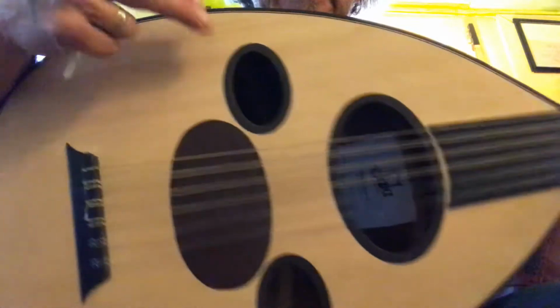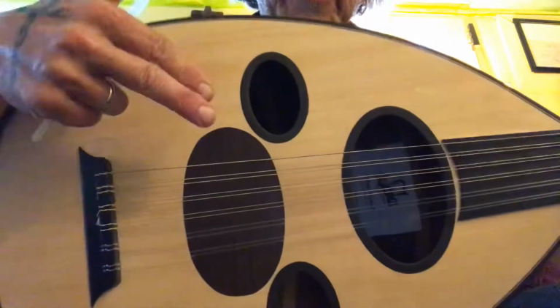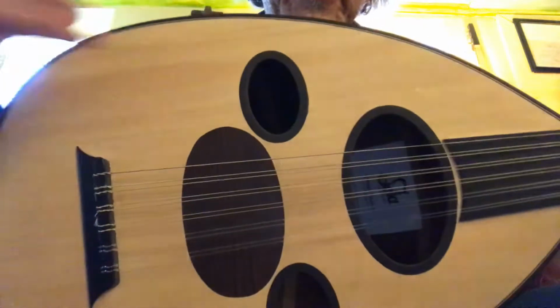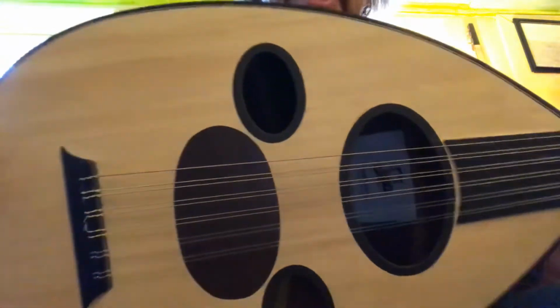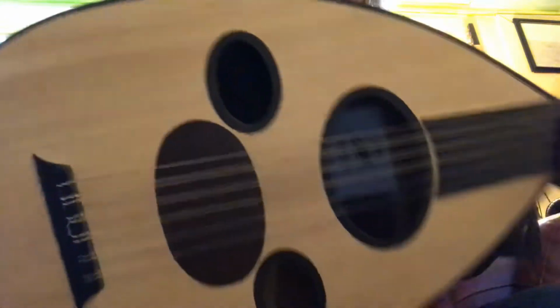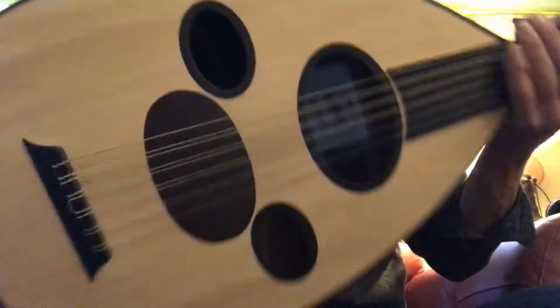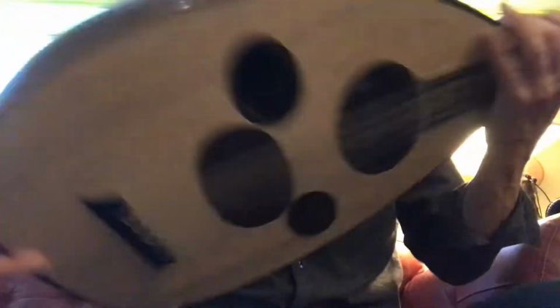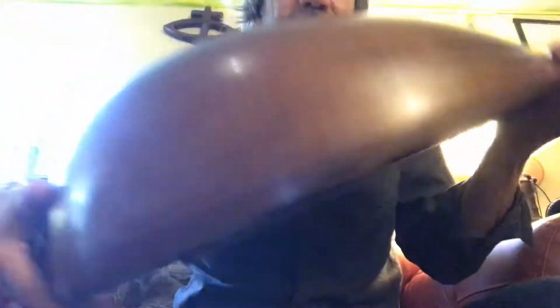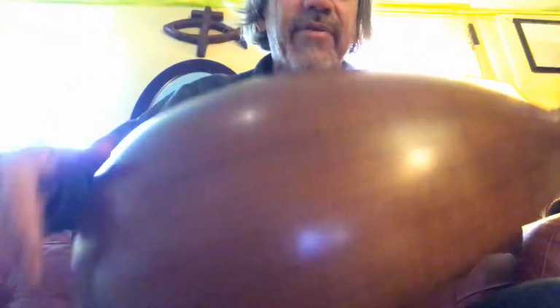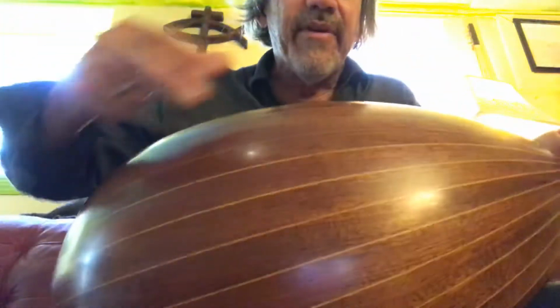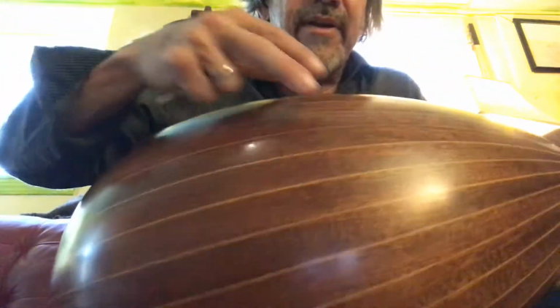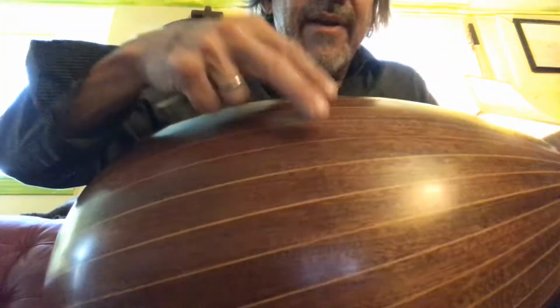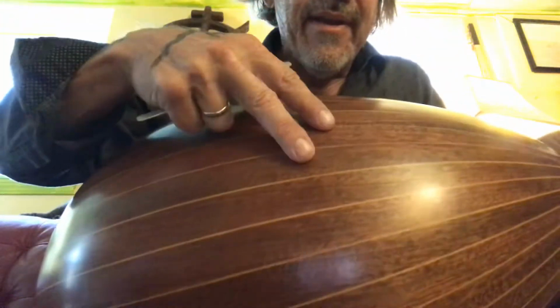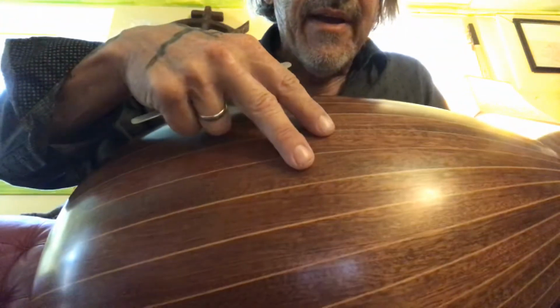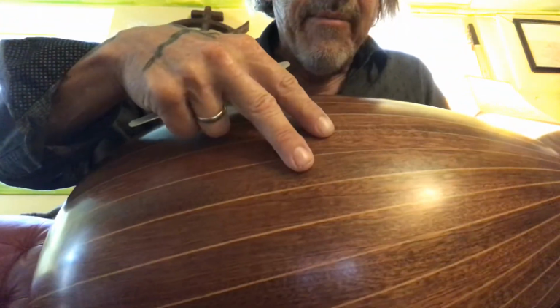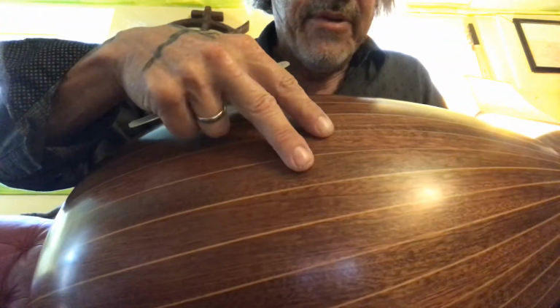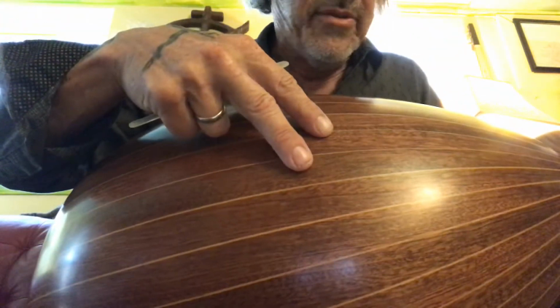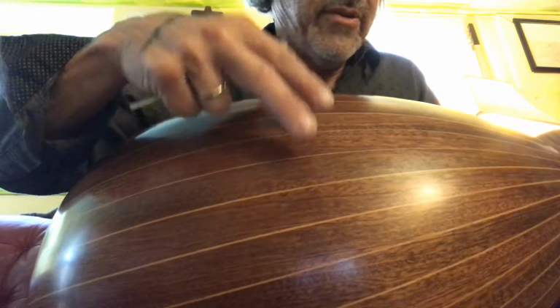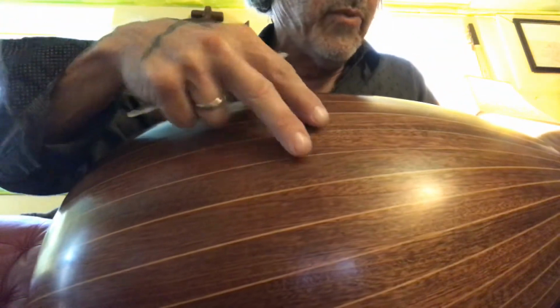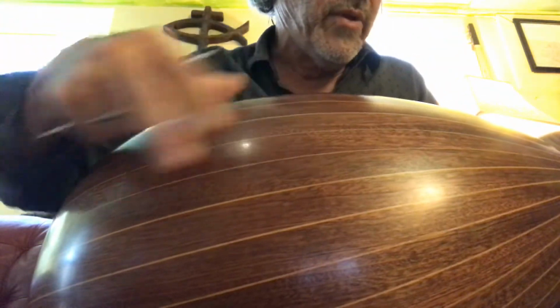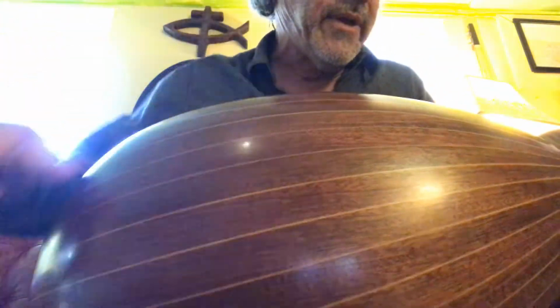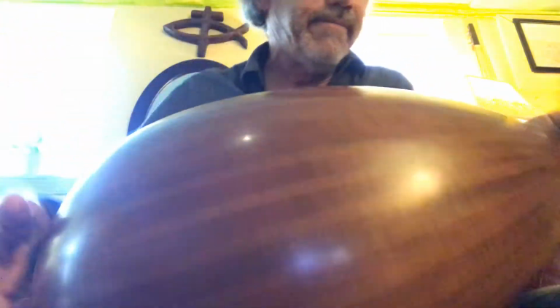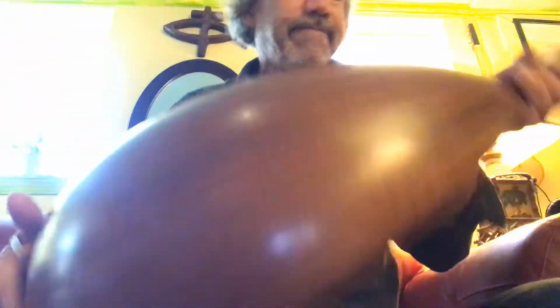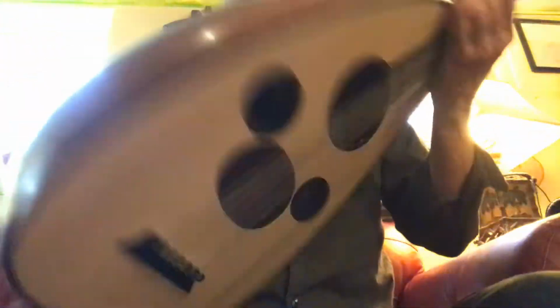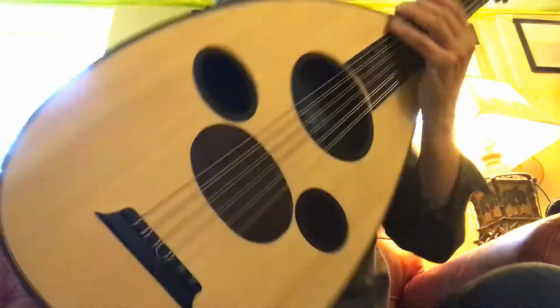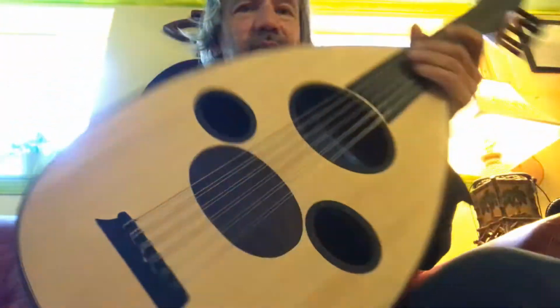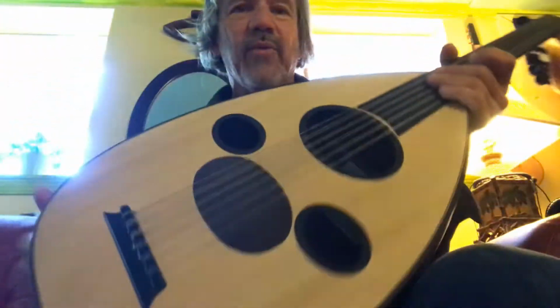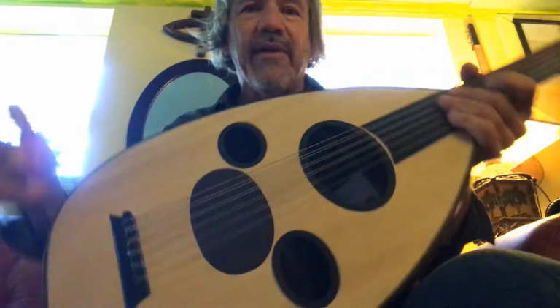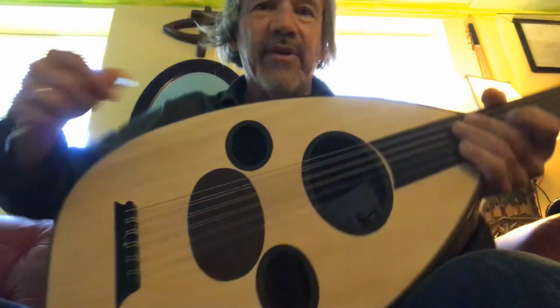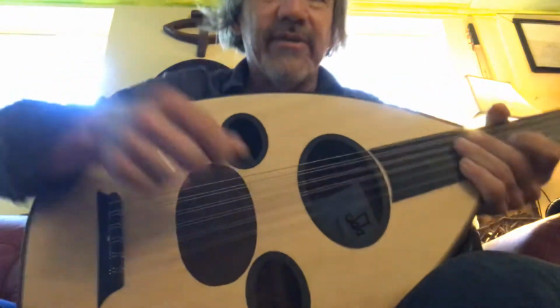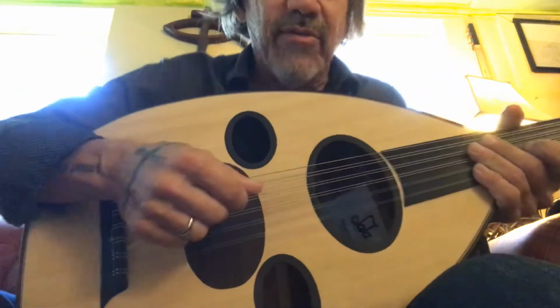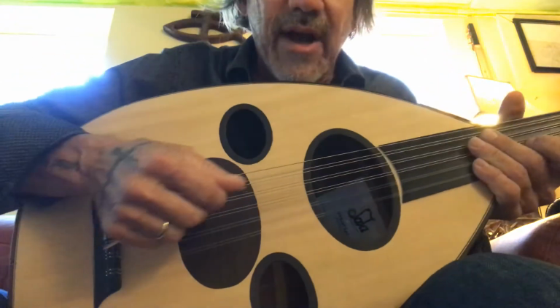Spruce, and I do believe — I'm pretty sure it's walnut. Whatever it is, it rocks.